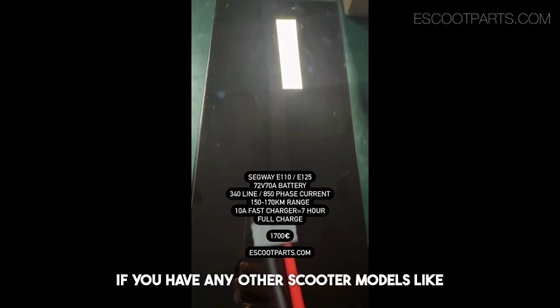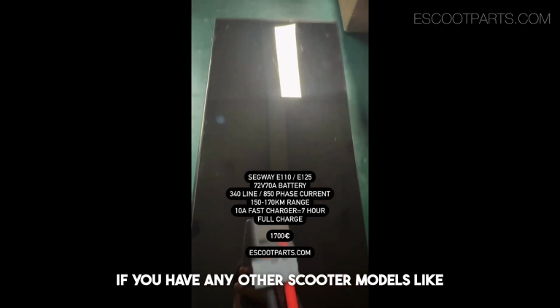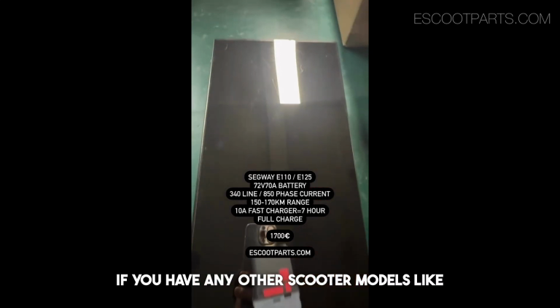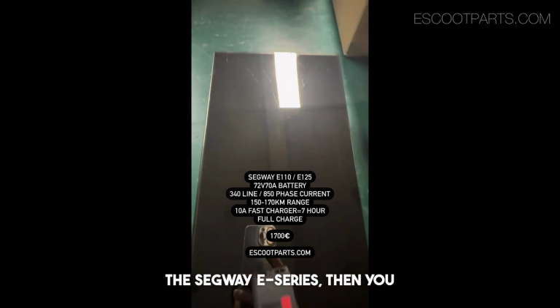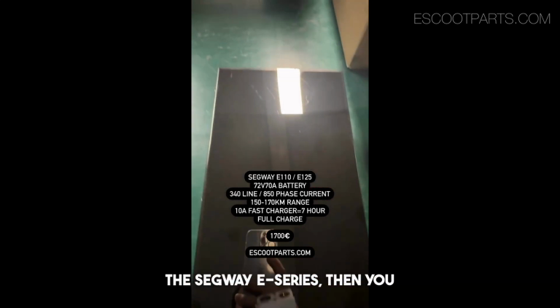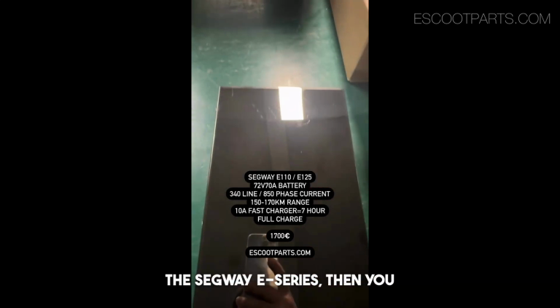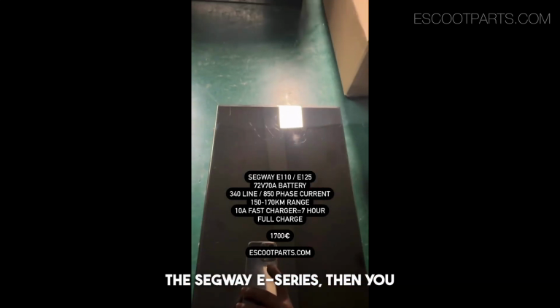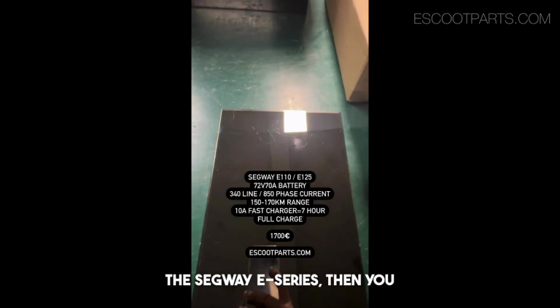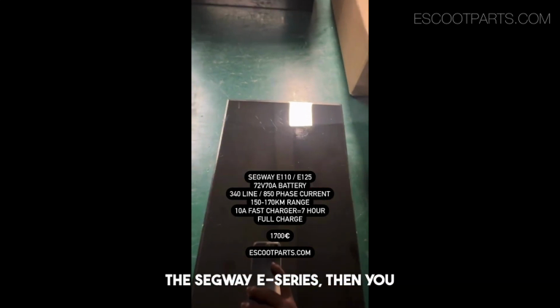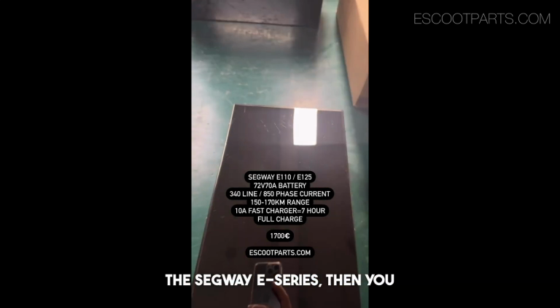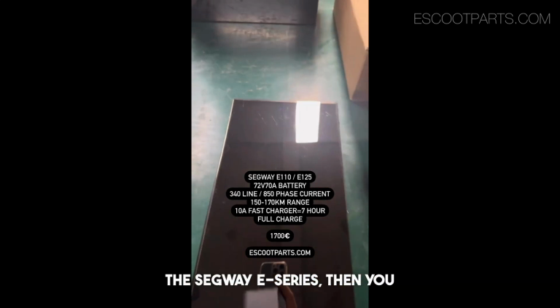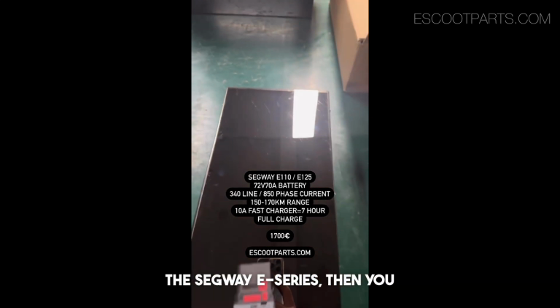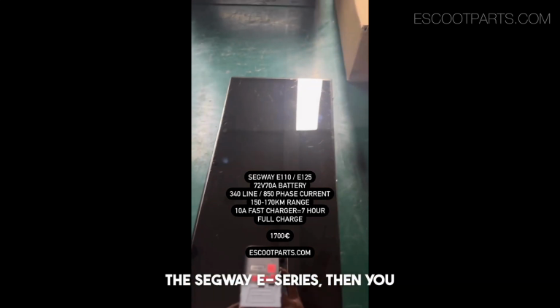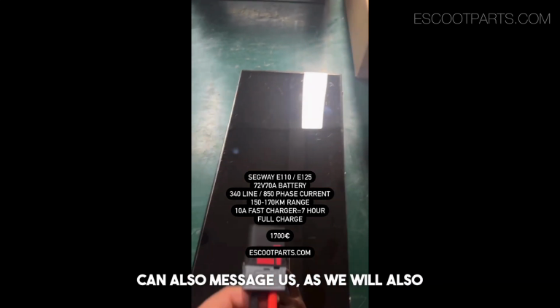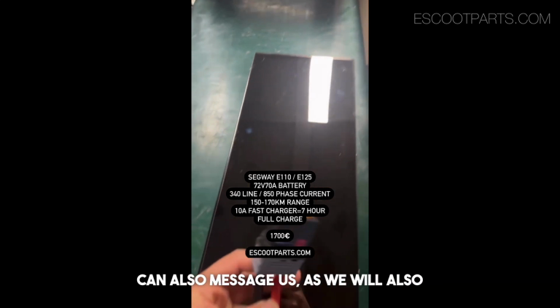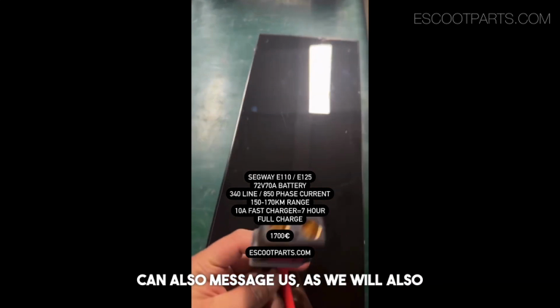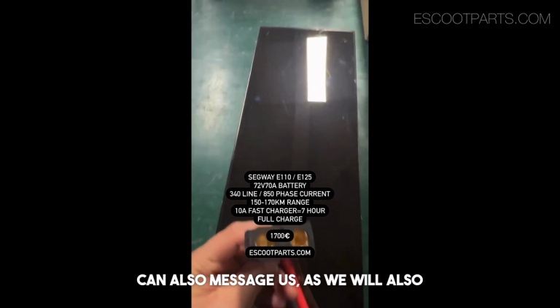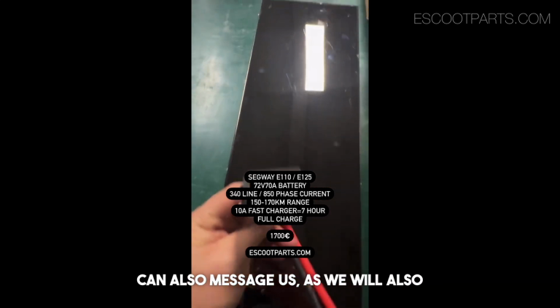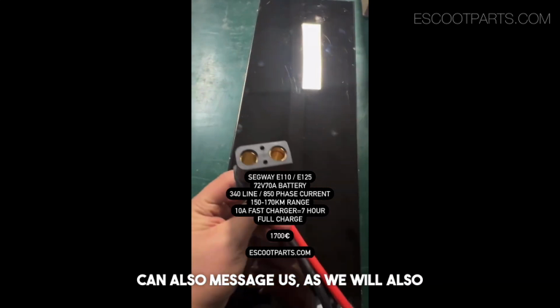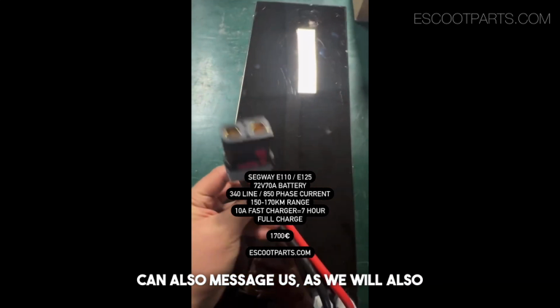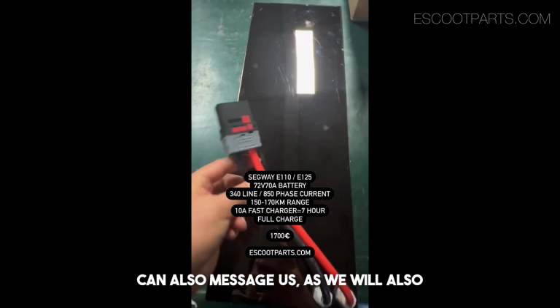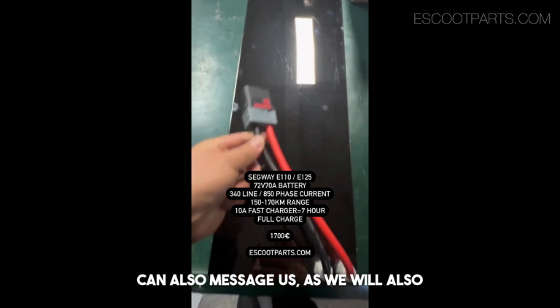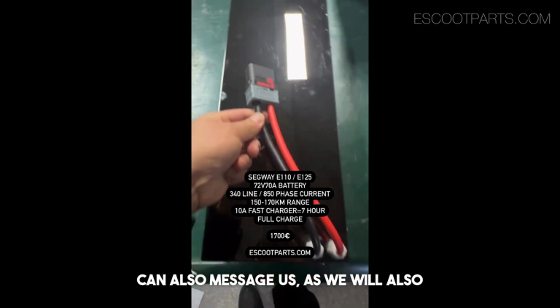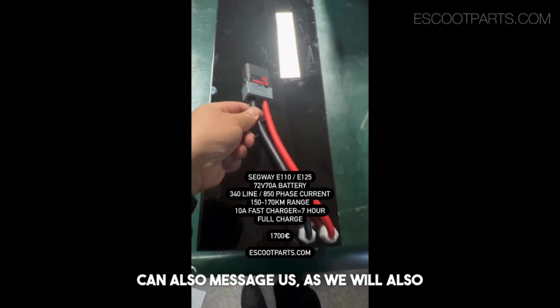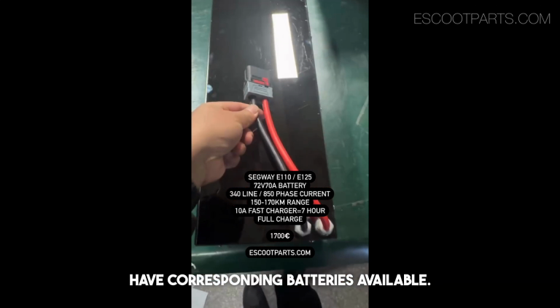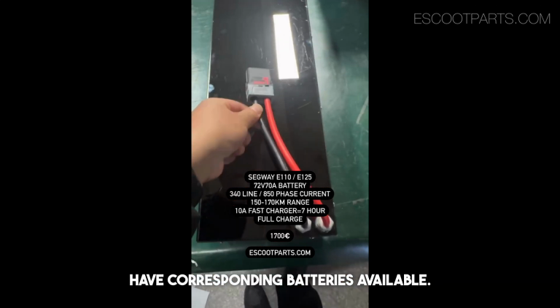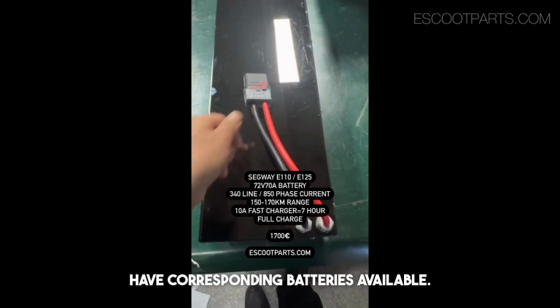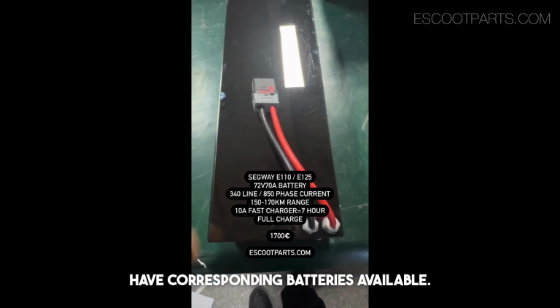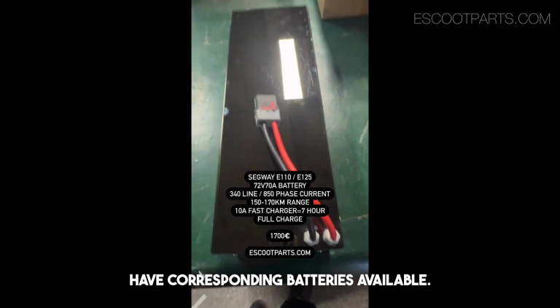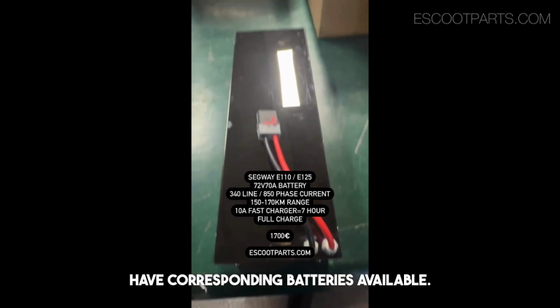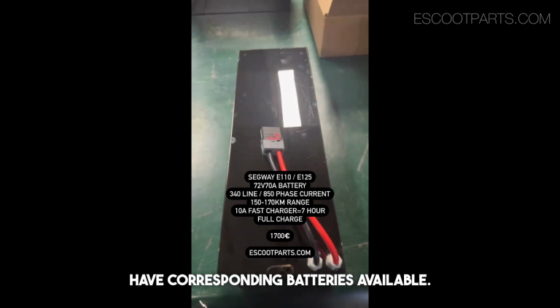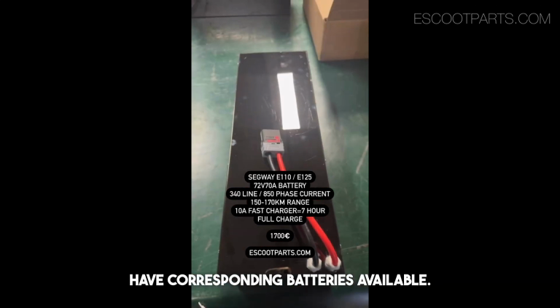If you have any other scooter models like the Segway E-series, you can also message us because we will also have horsepower batteries available.